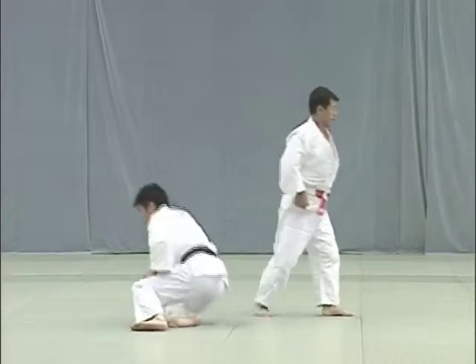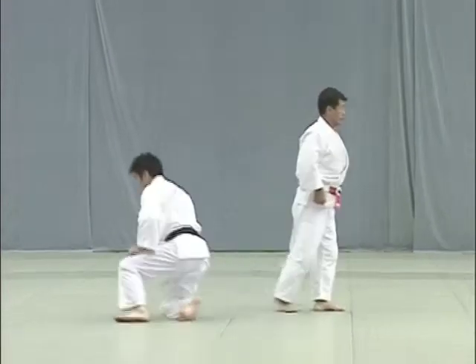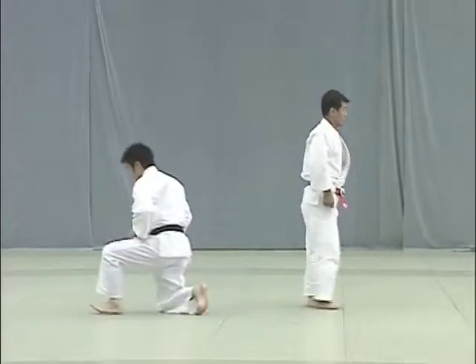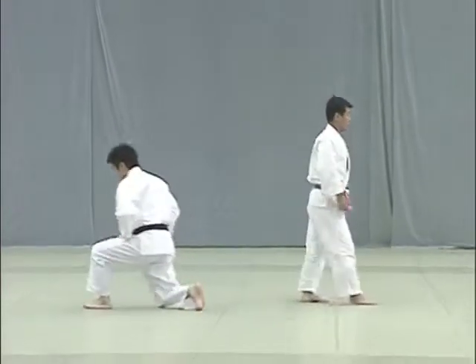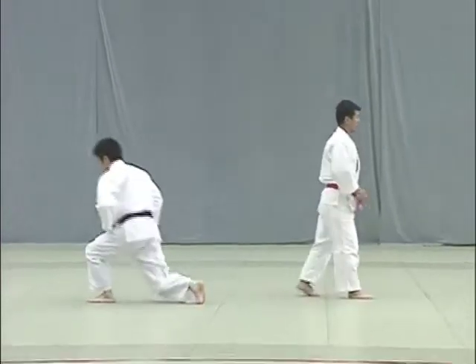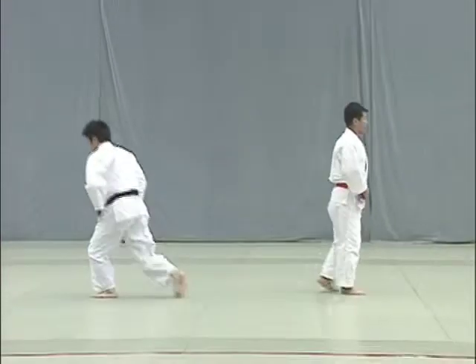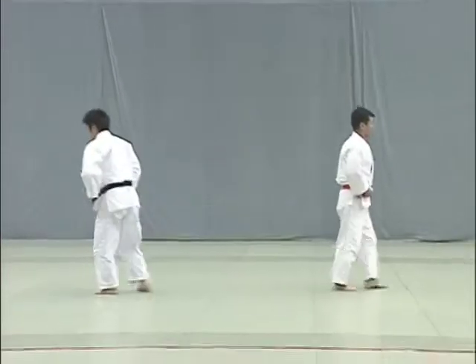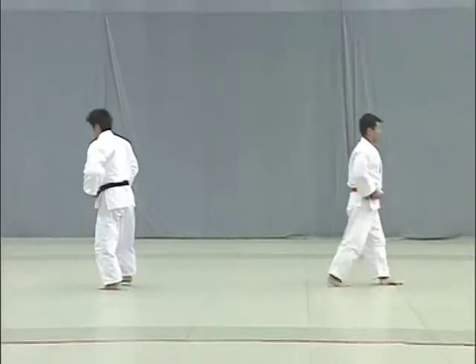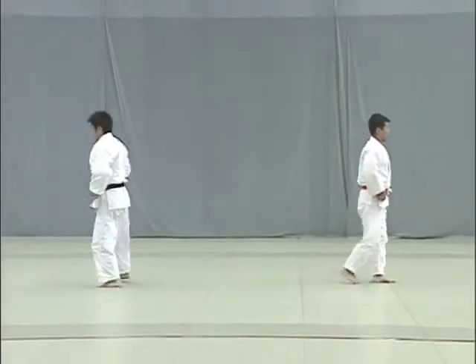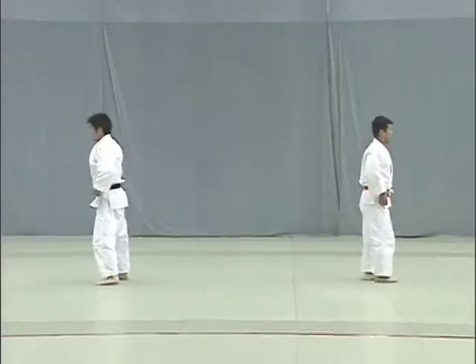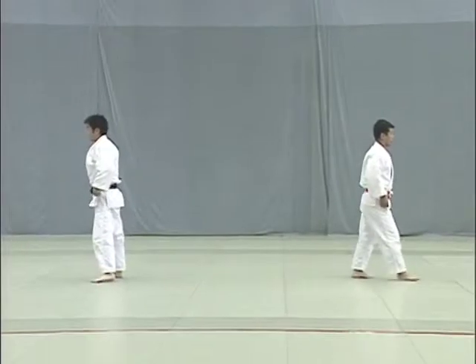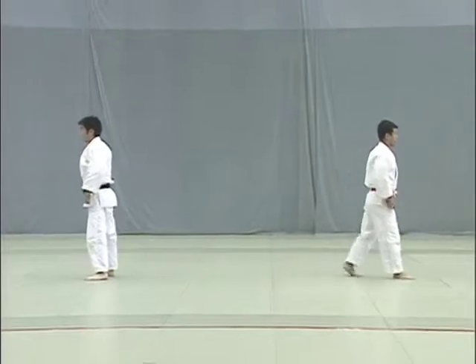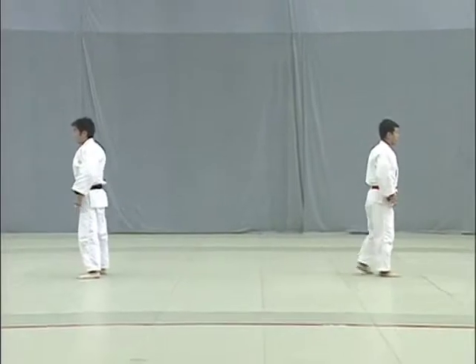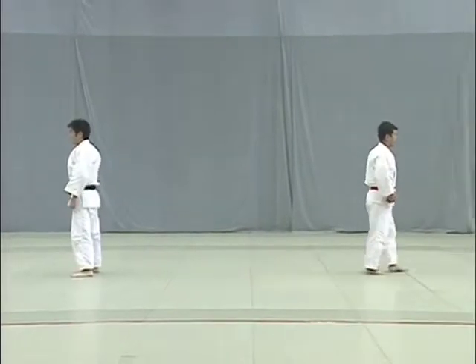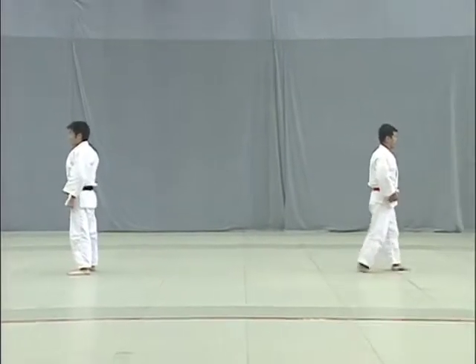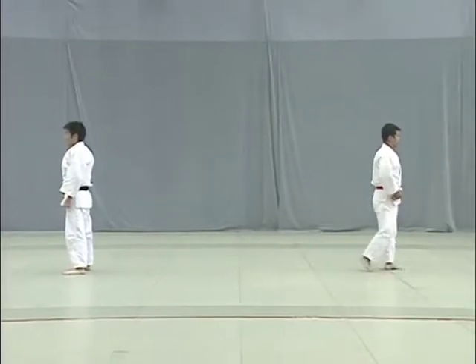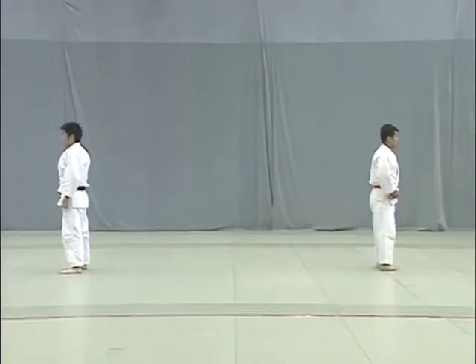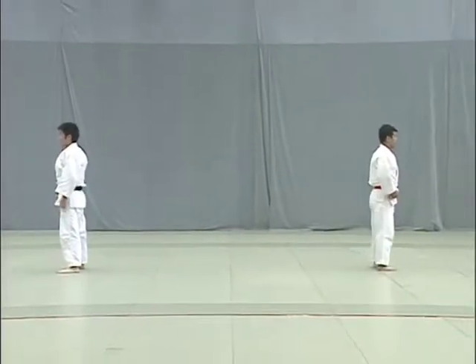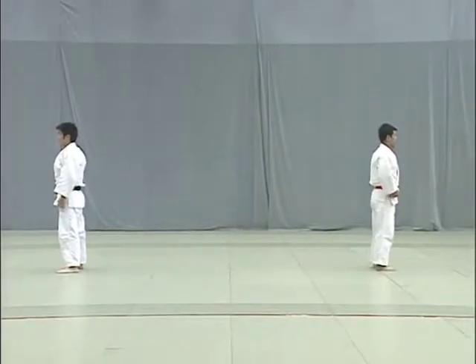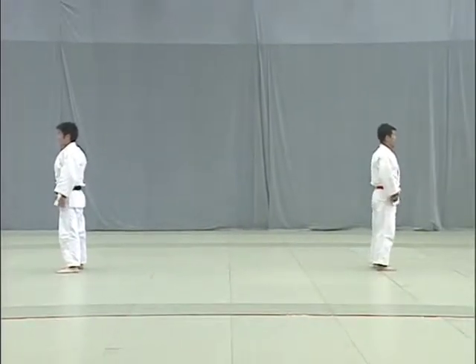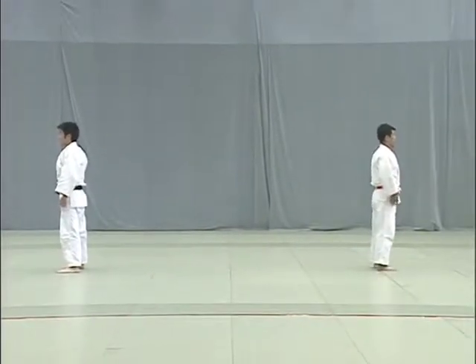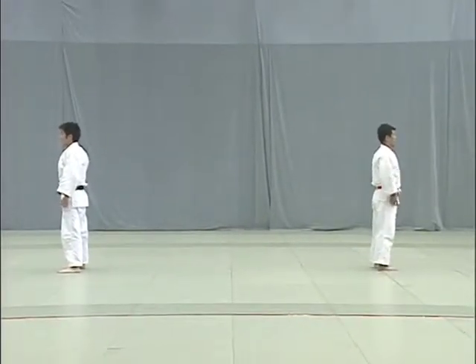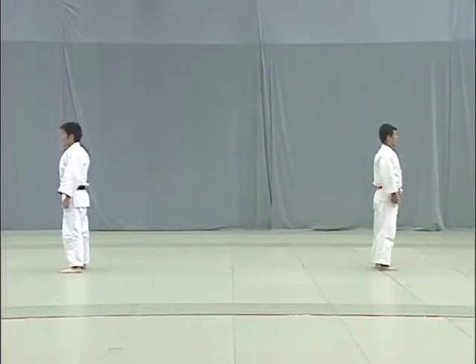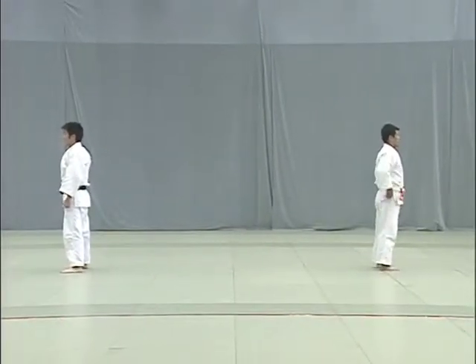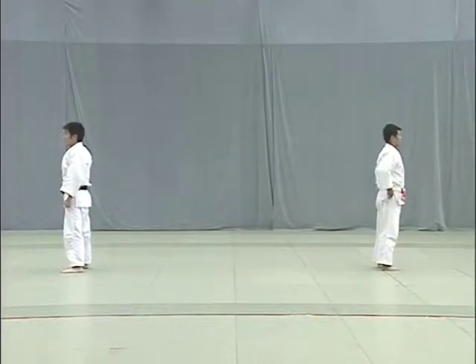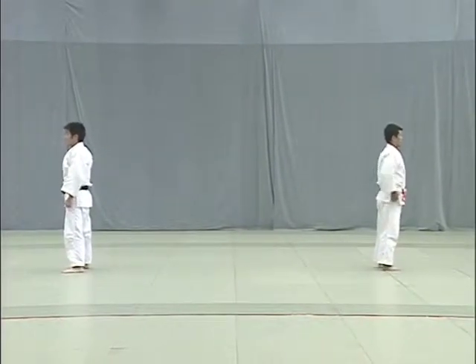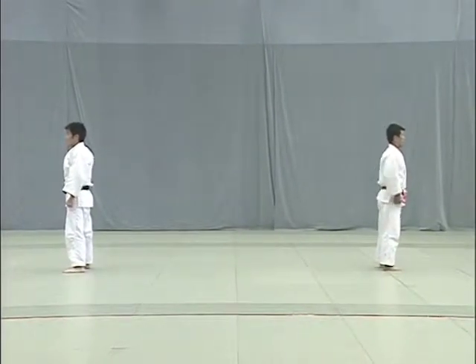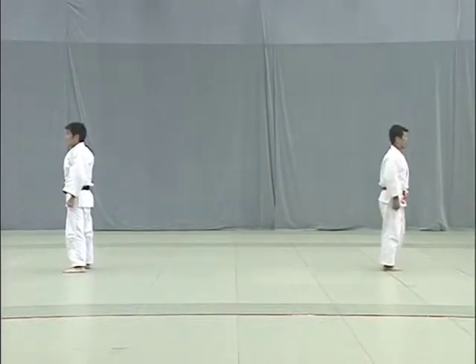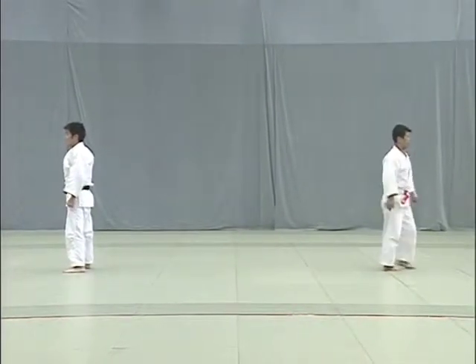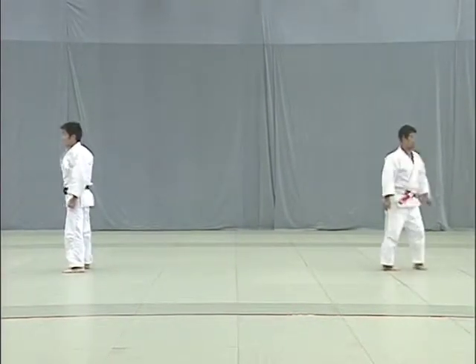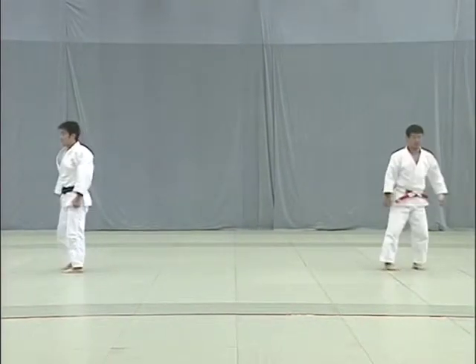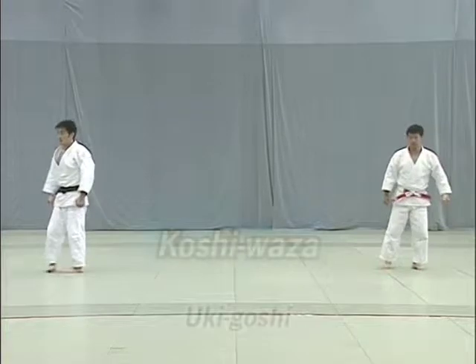After finishing the three Te Waza, both Tori and Uke return to their original positions and with their backs to each other quickly adjust their judogi.